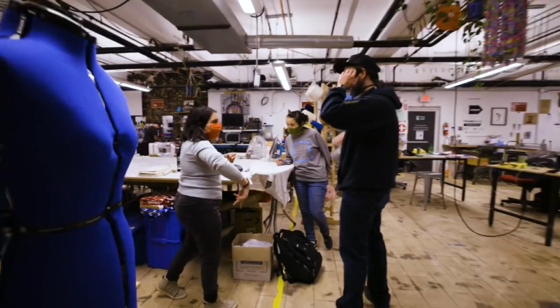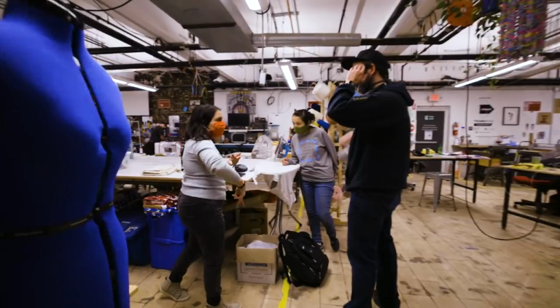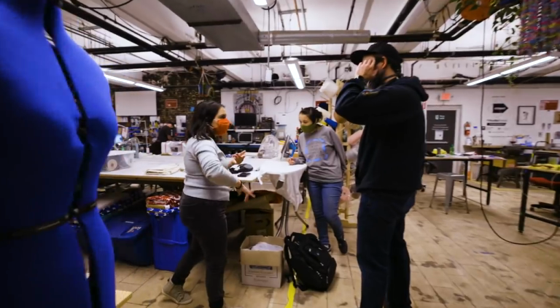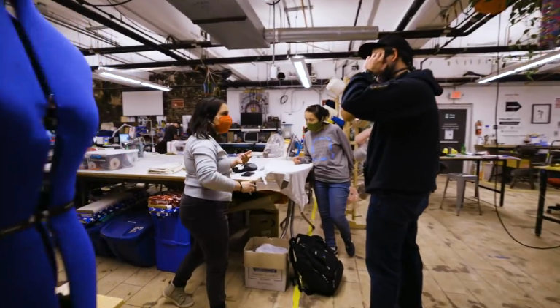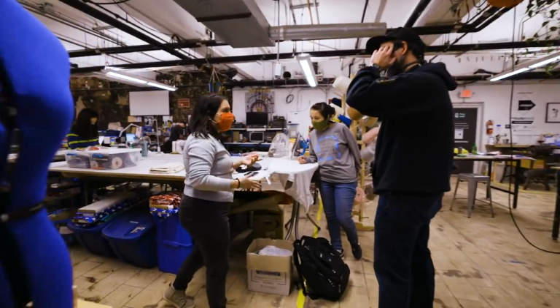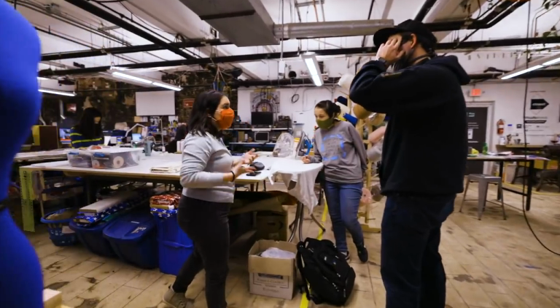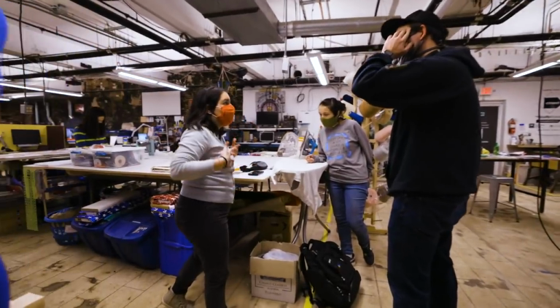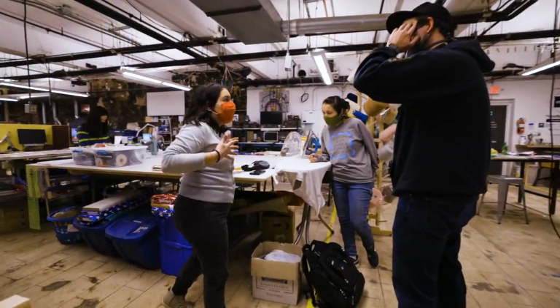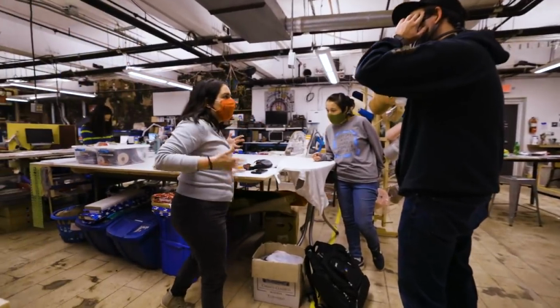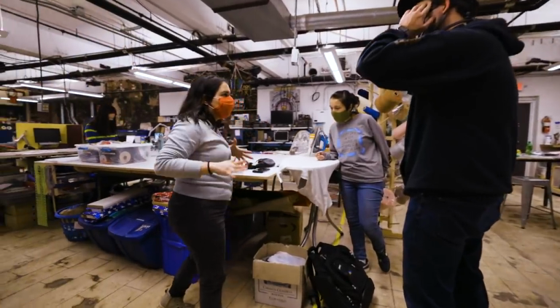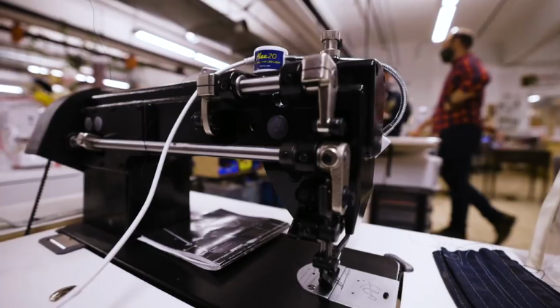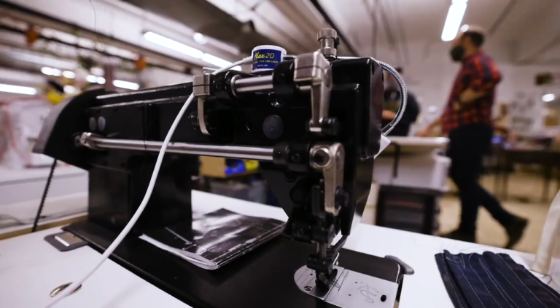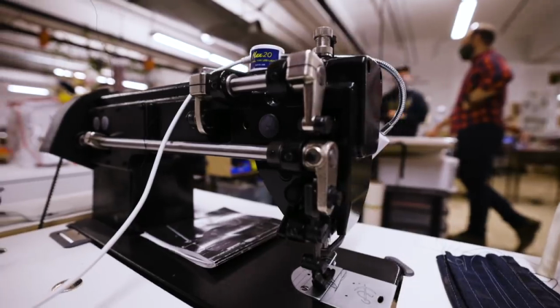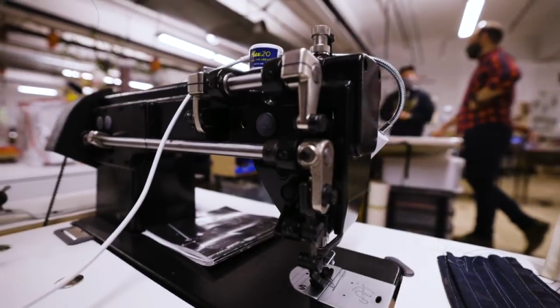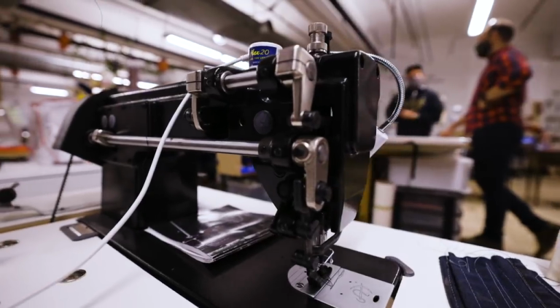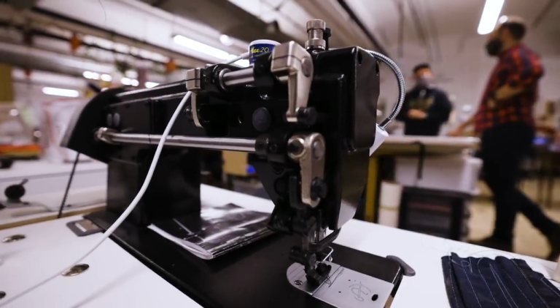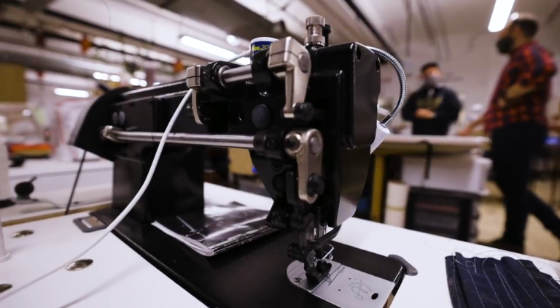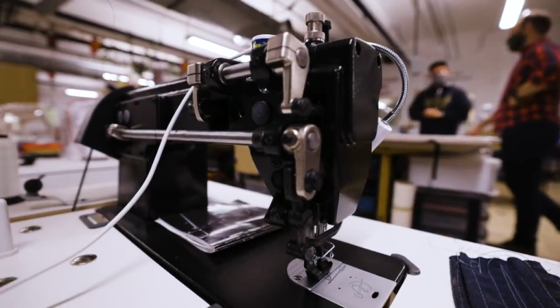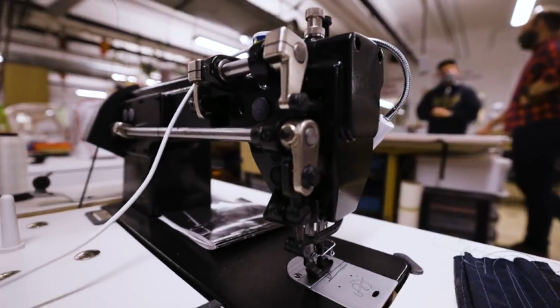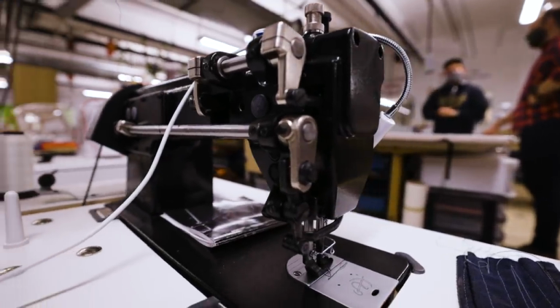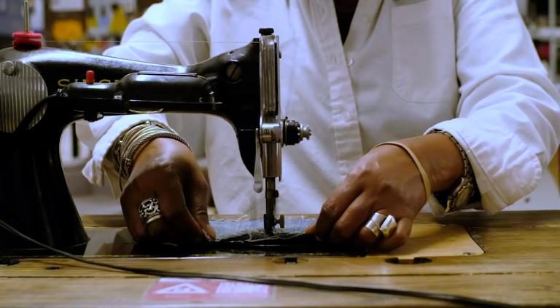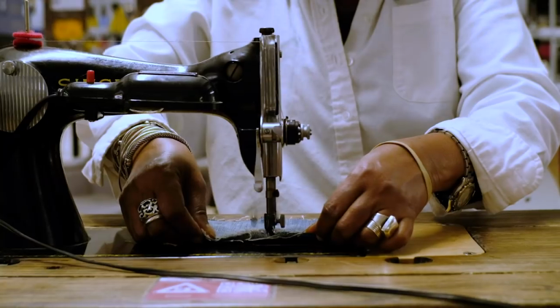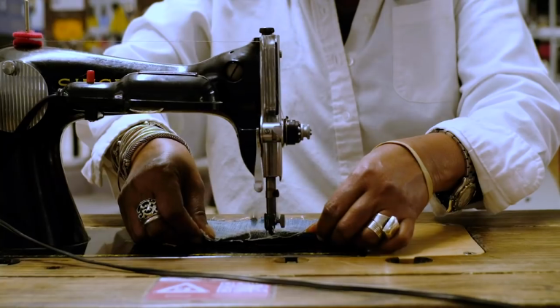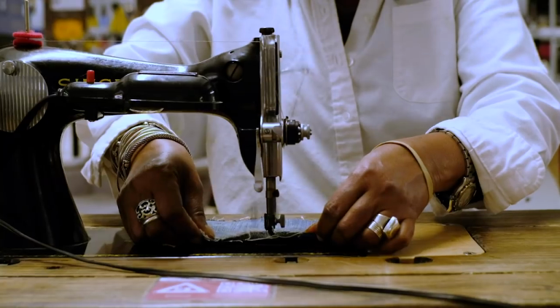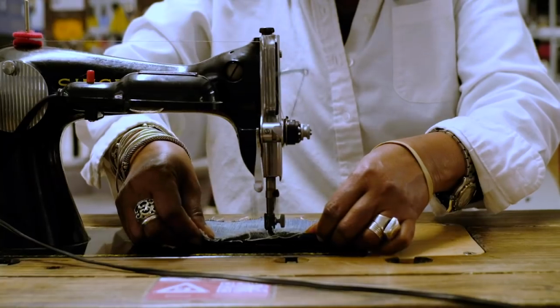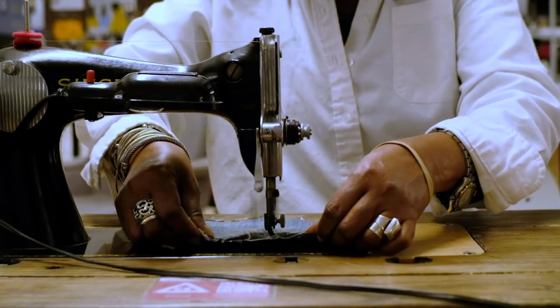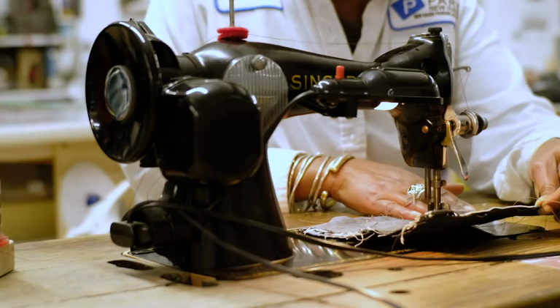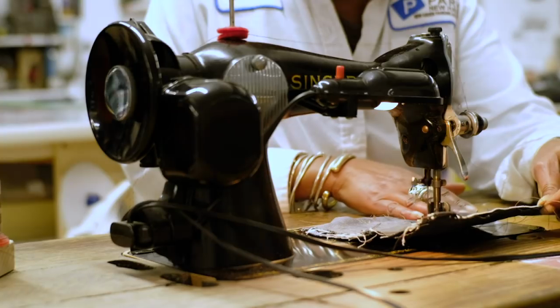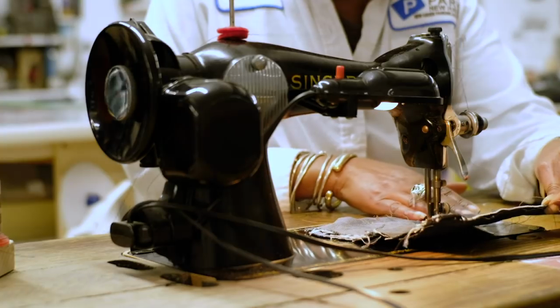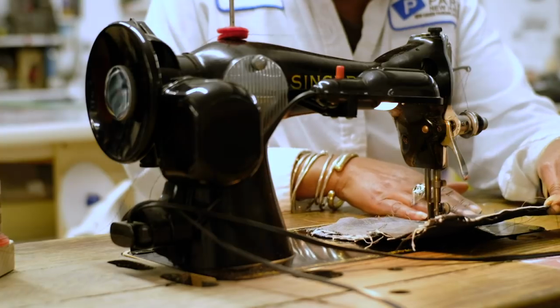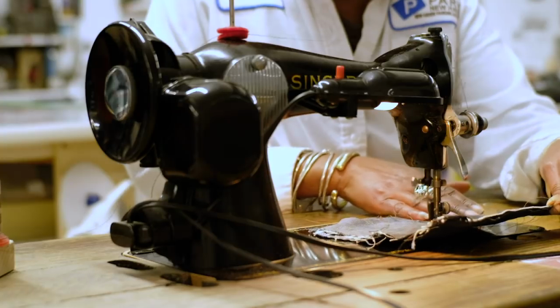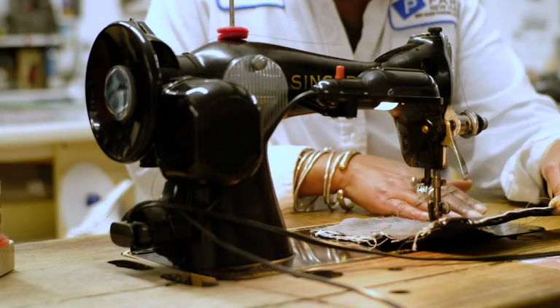We have a big textiles area and we have sewing machines, sergers, and embroidery machines.